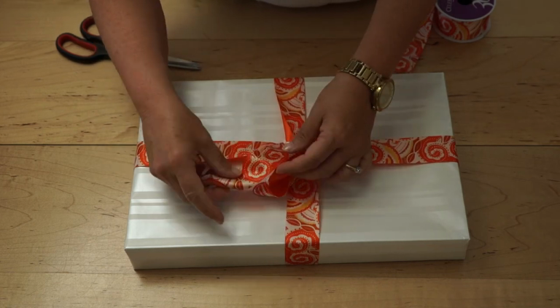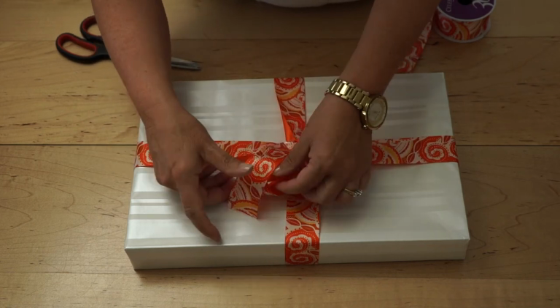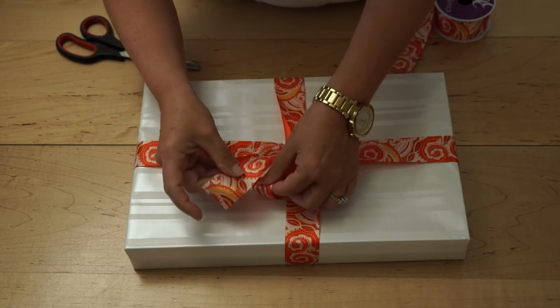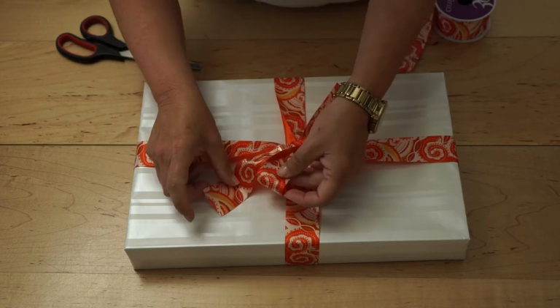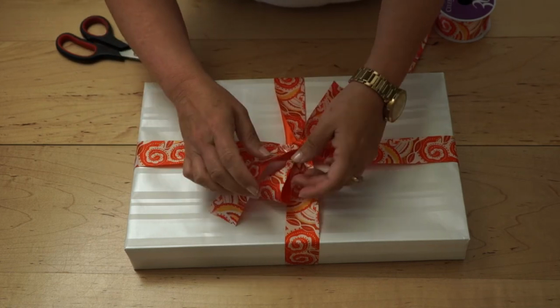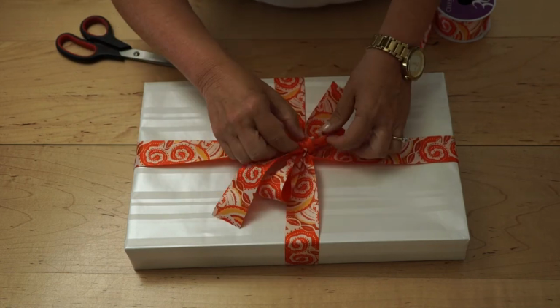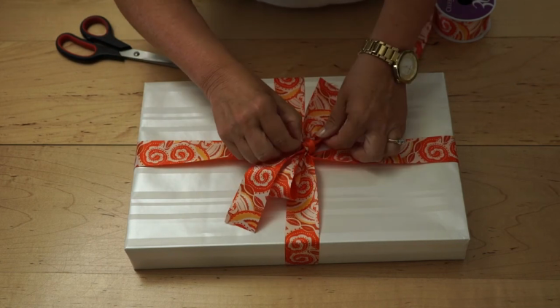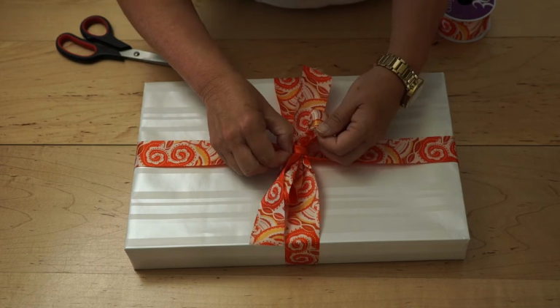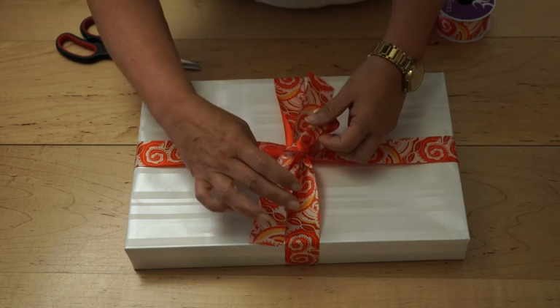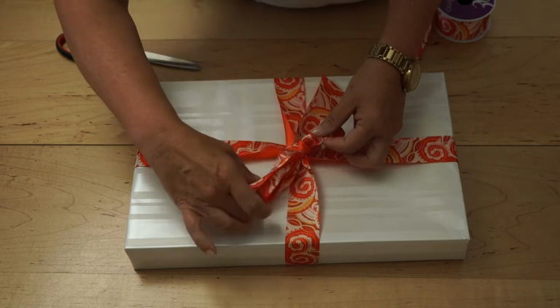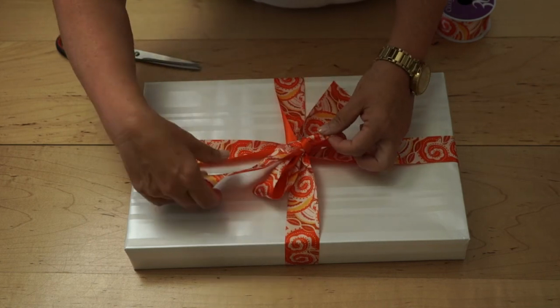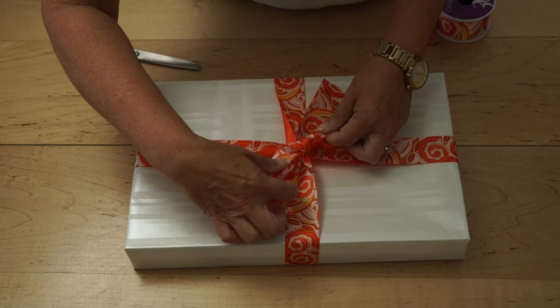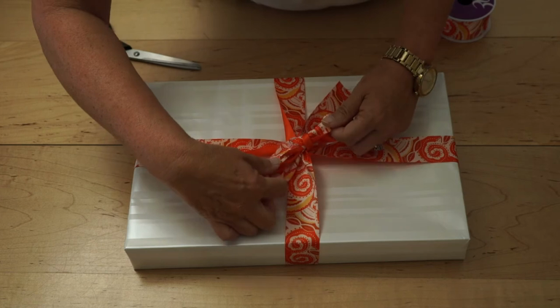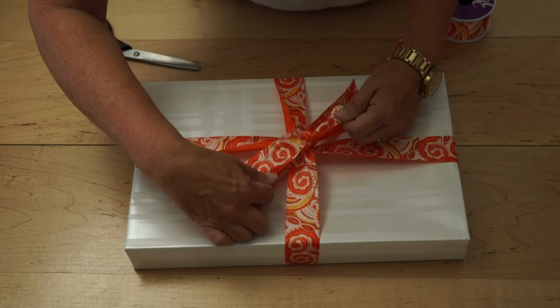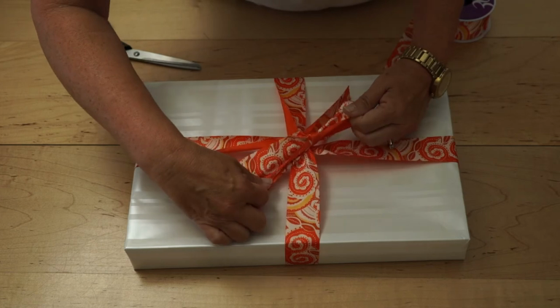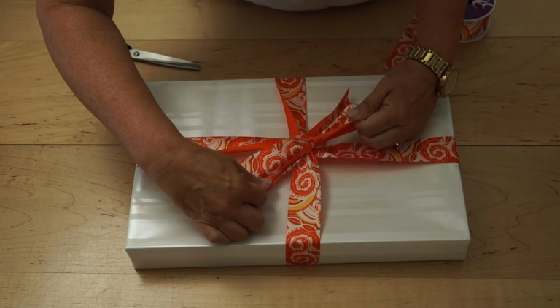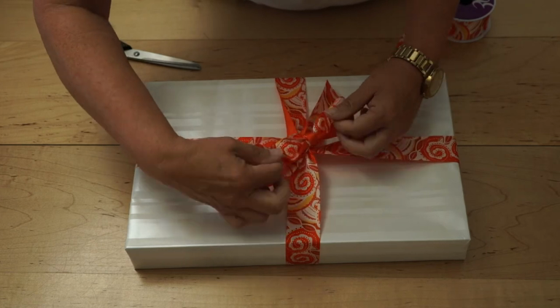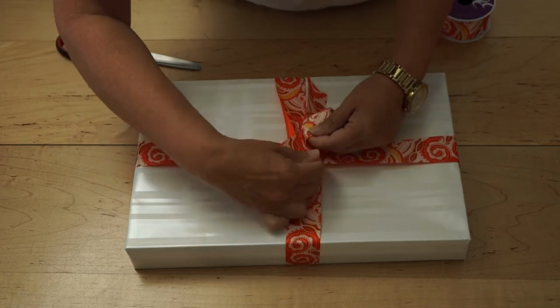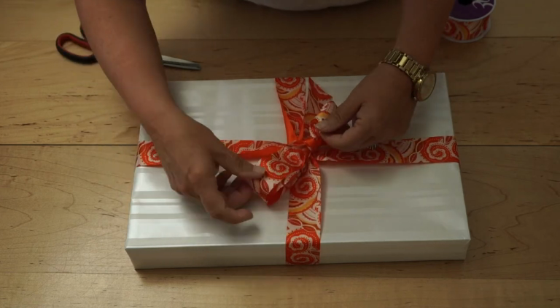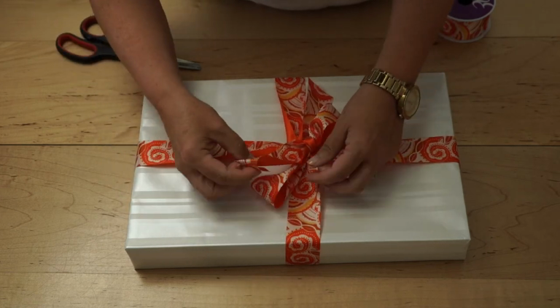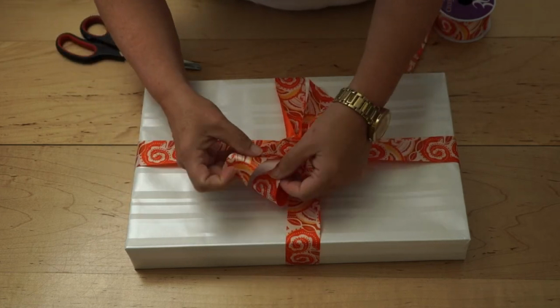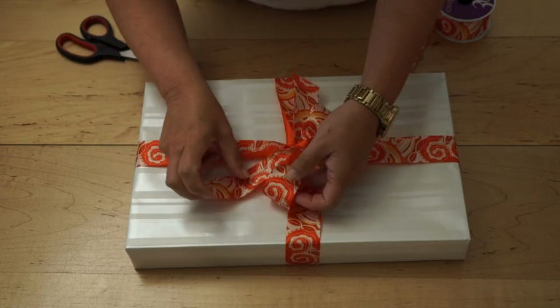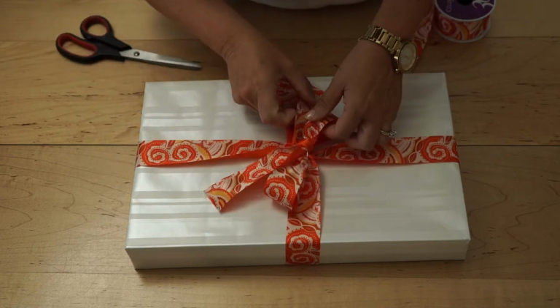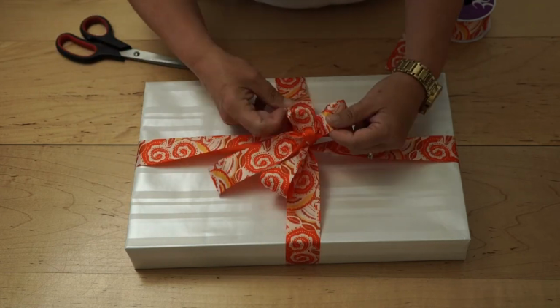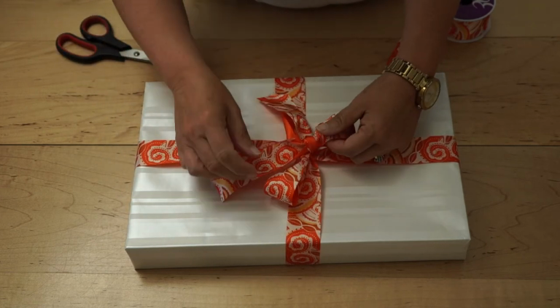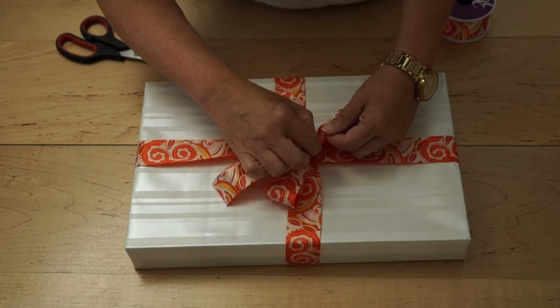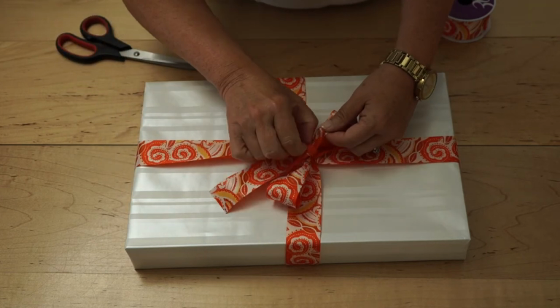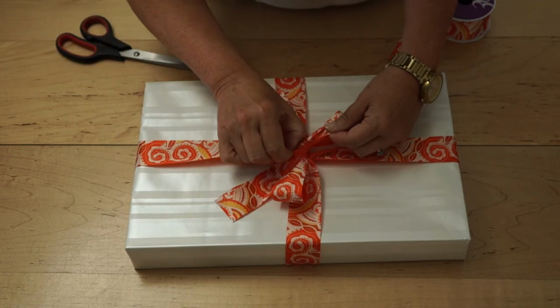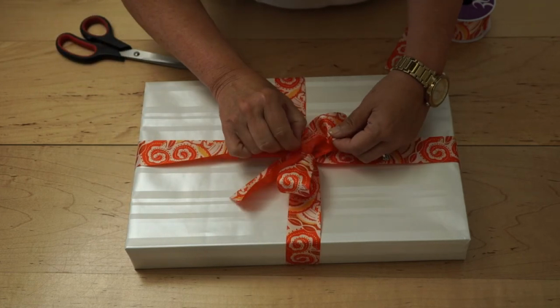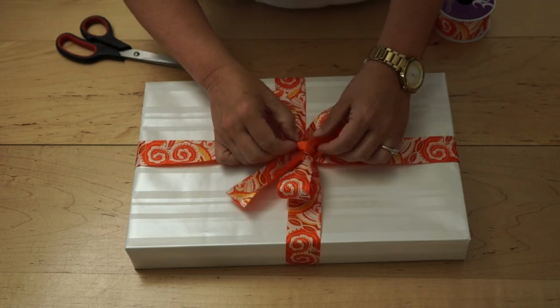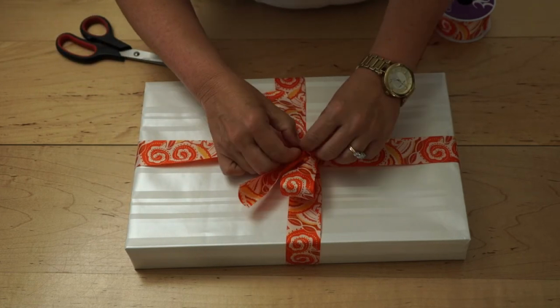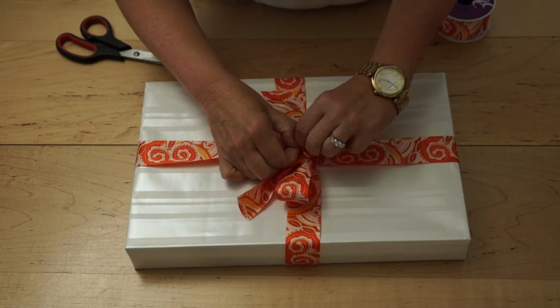You'll be able to adjust the bow once the knot is tied to make sure that the pattern is facing outward and the loops are flat.